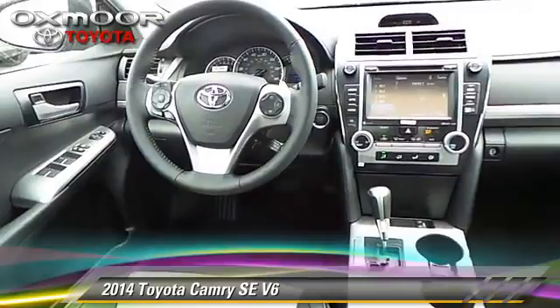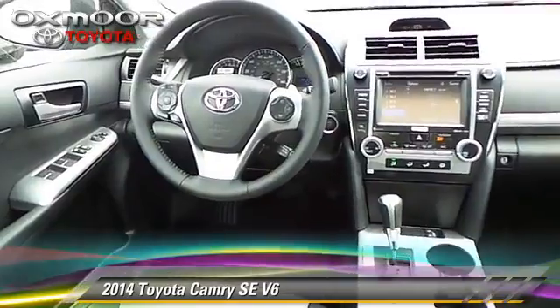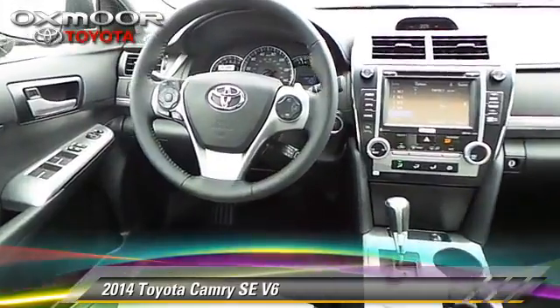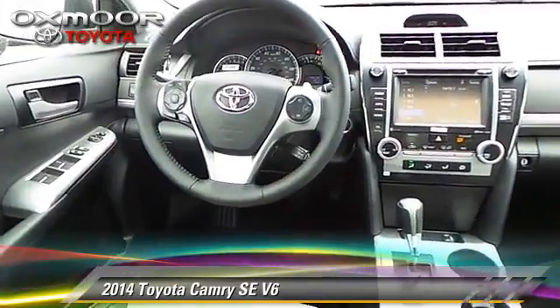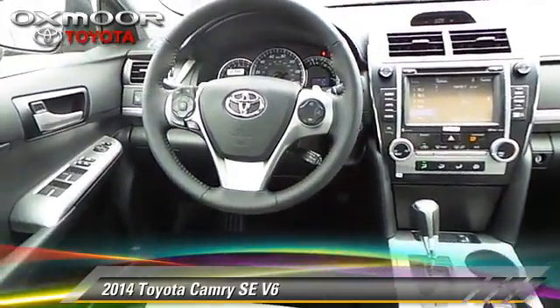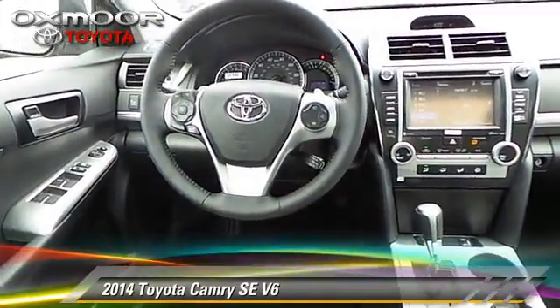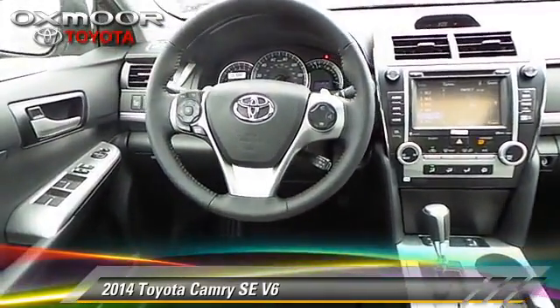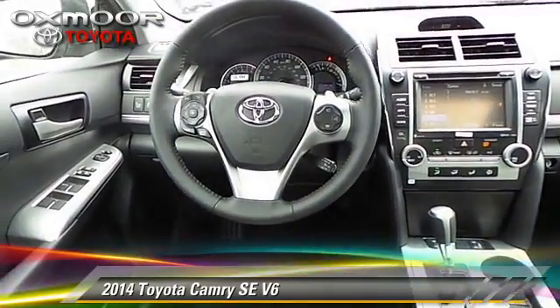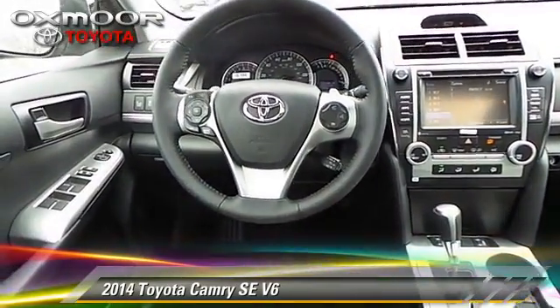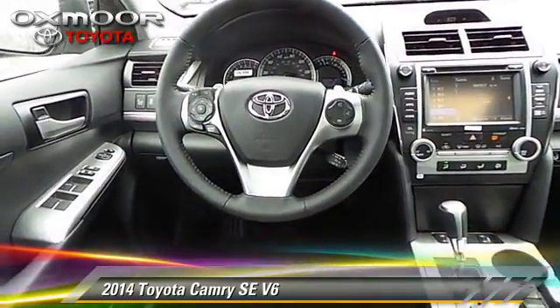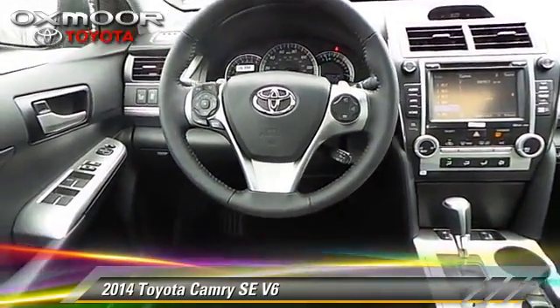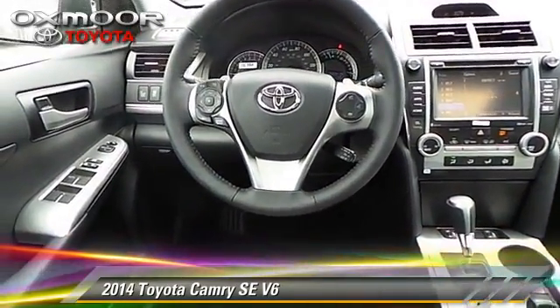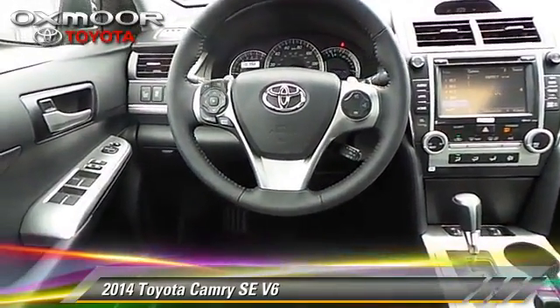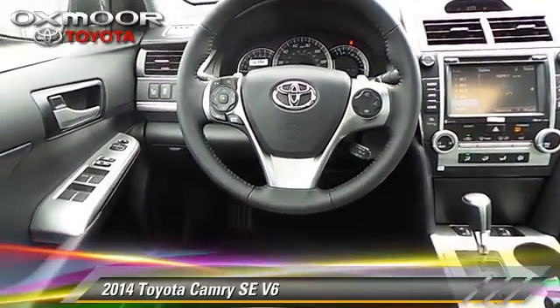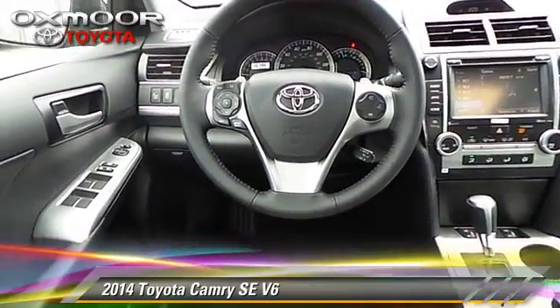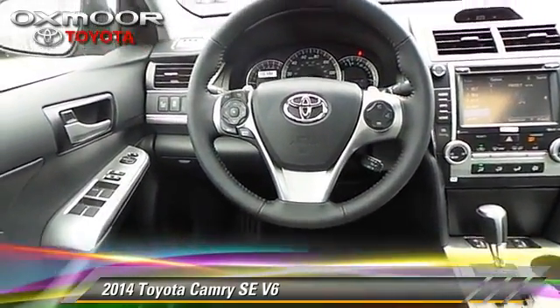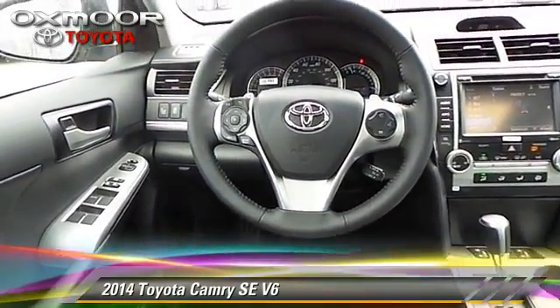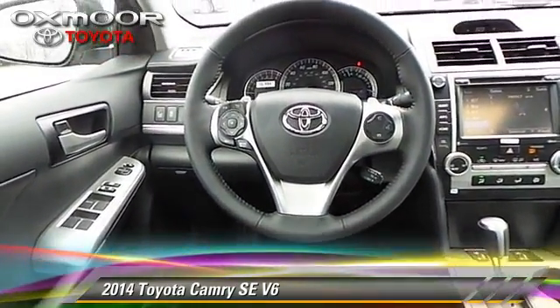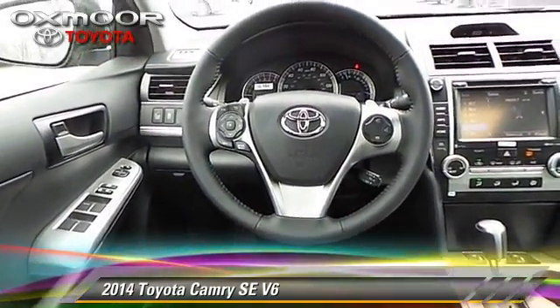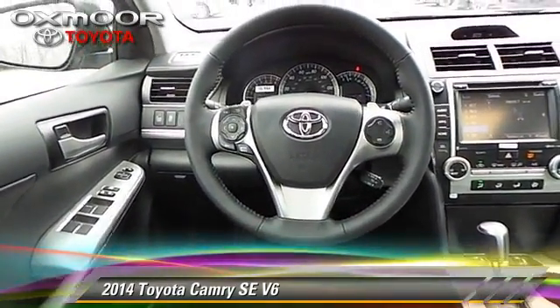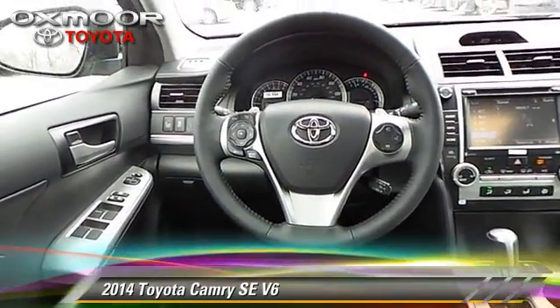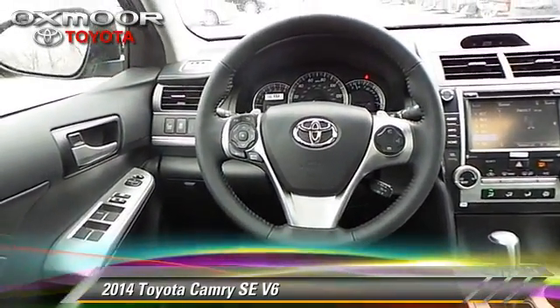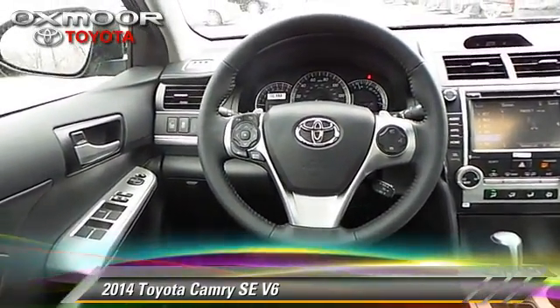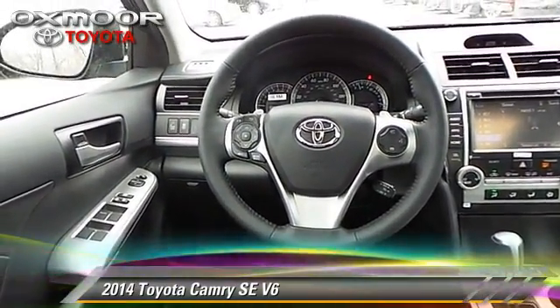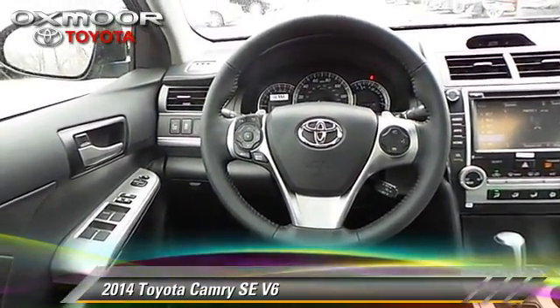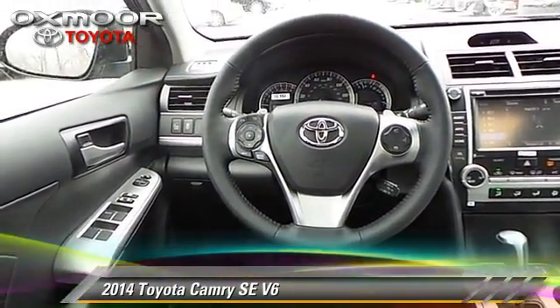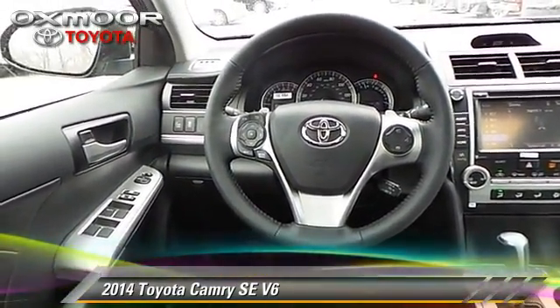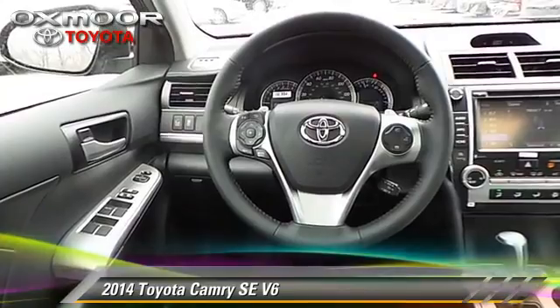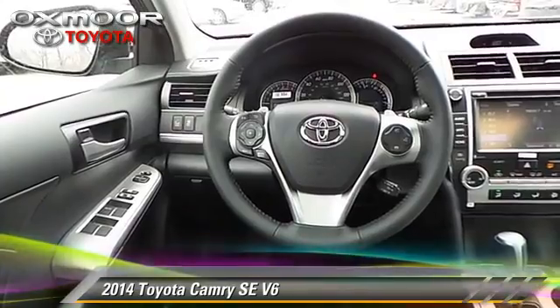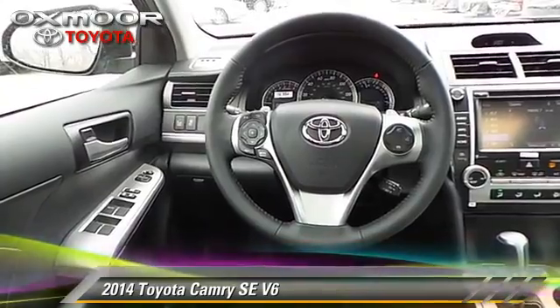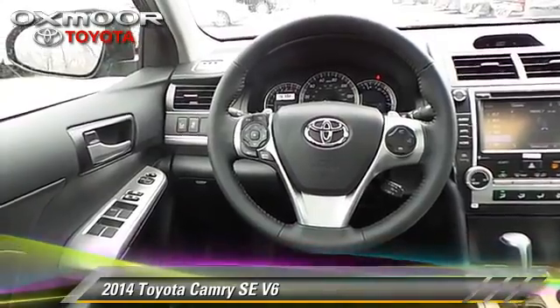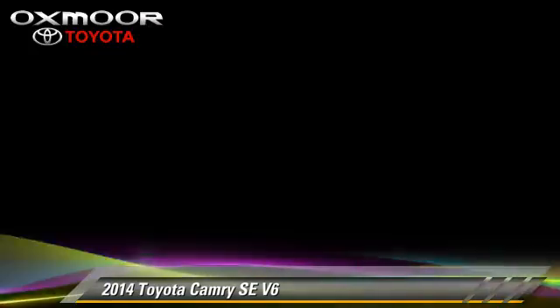Safety features include fog lights, traction control, and four-wheel ABS.